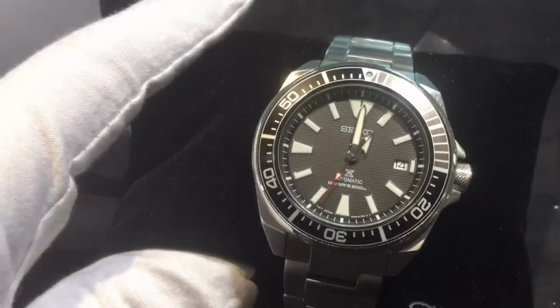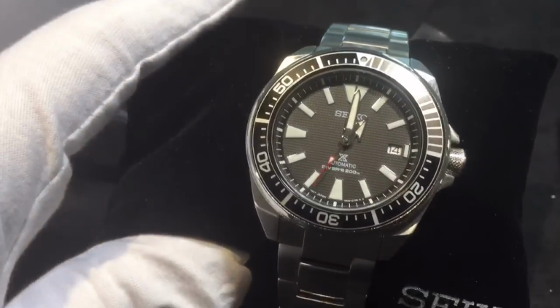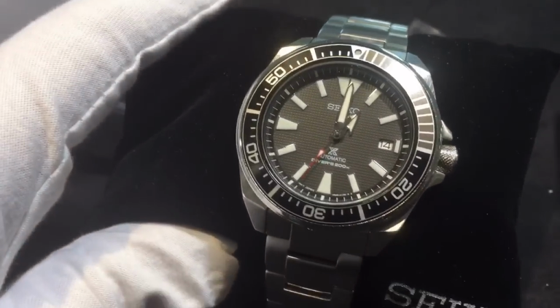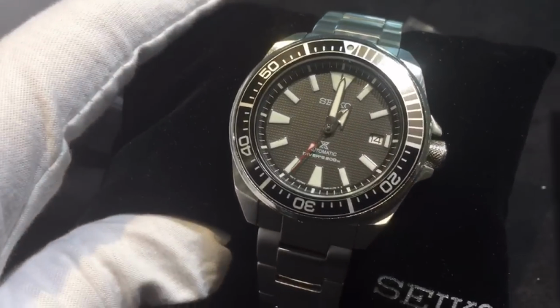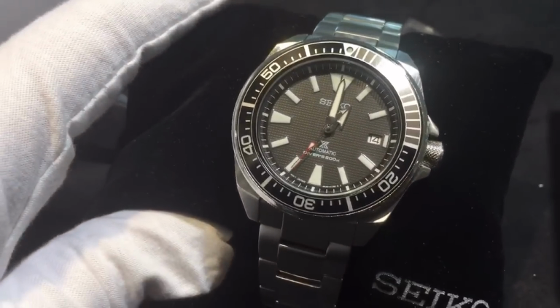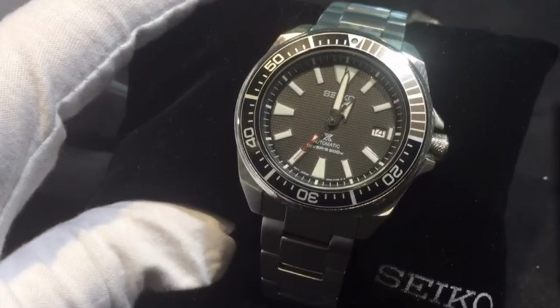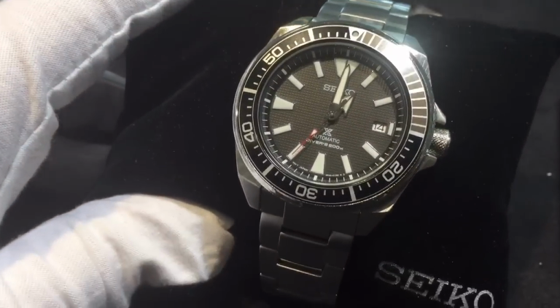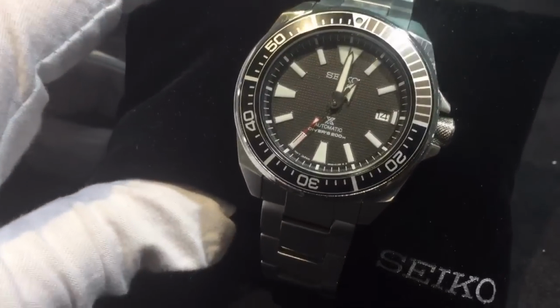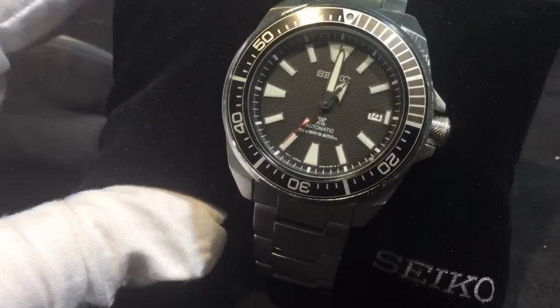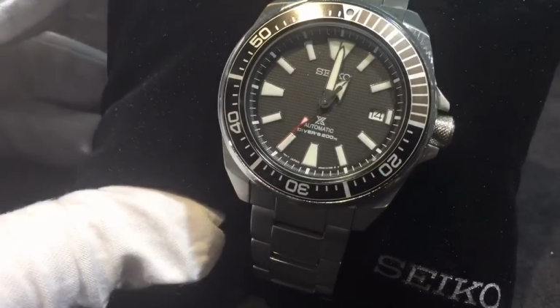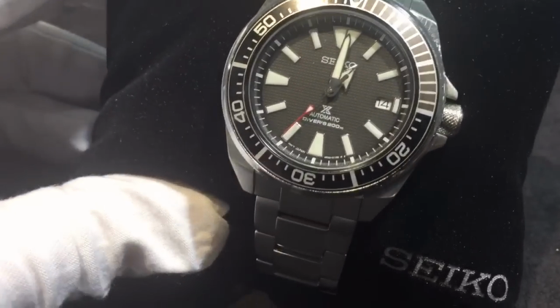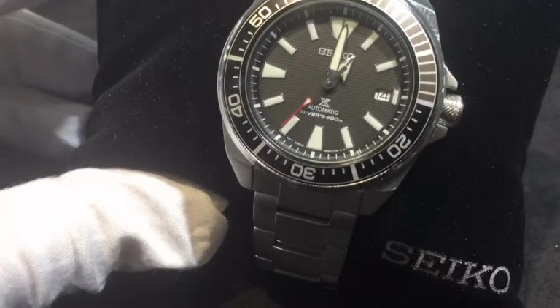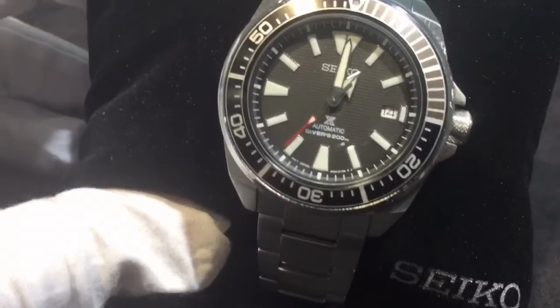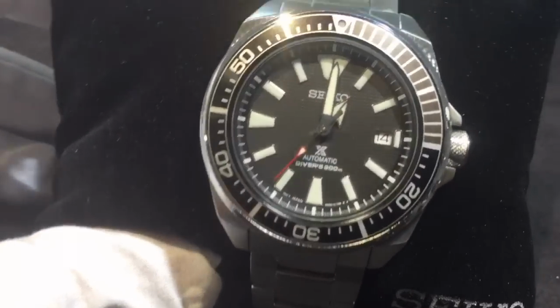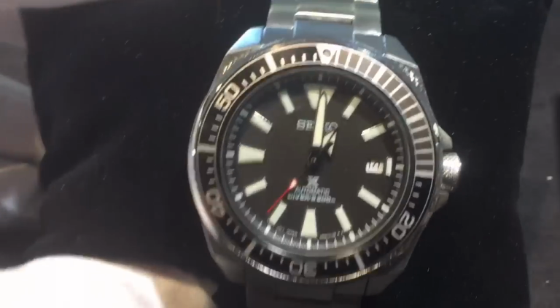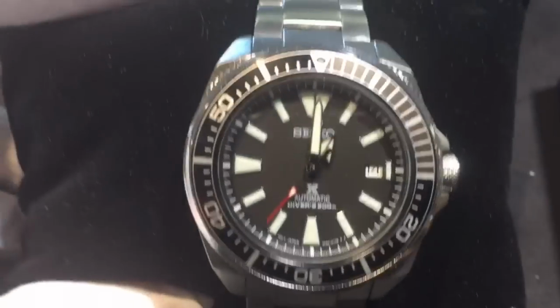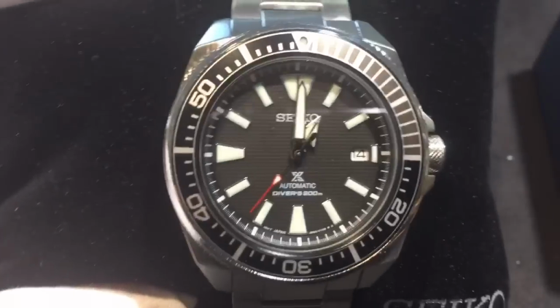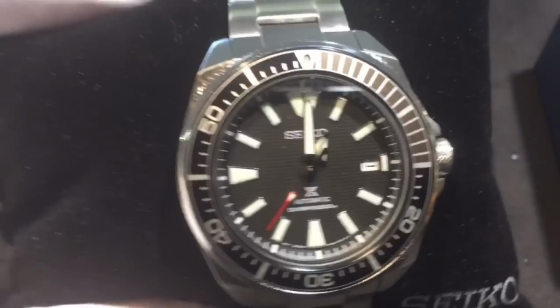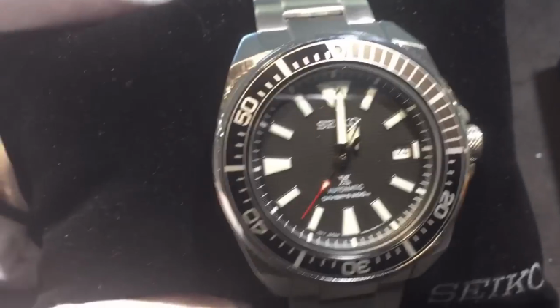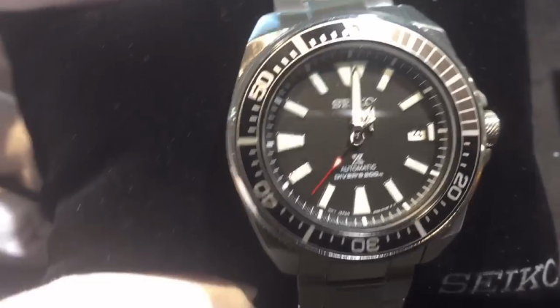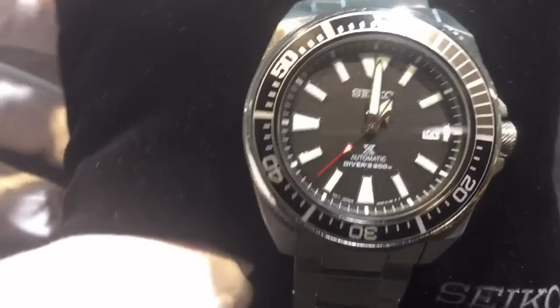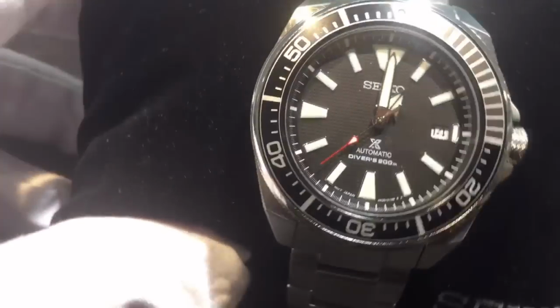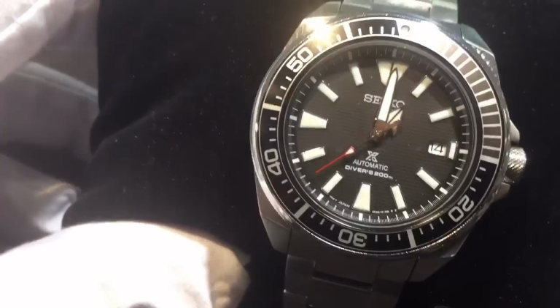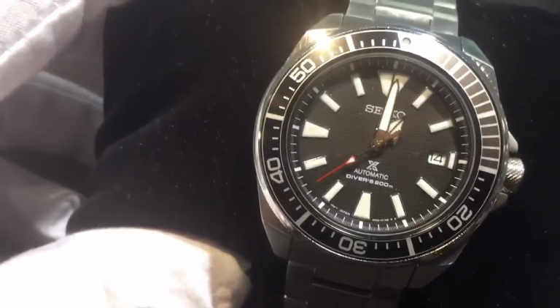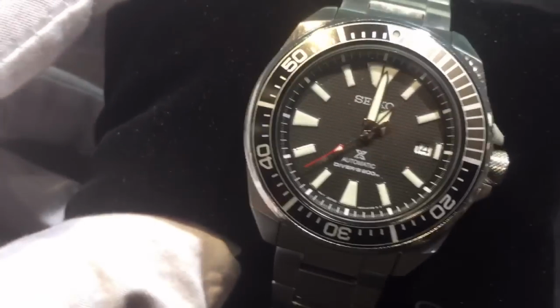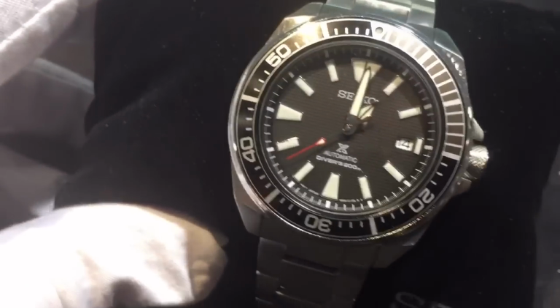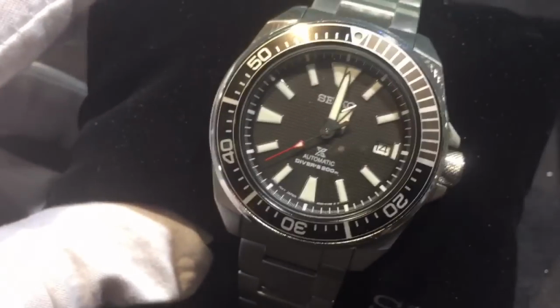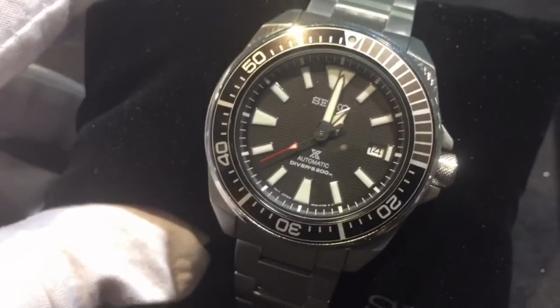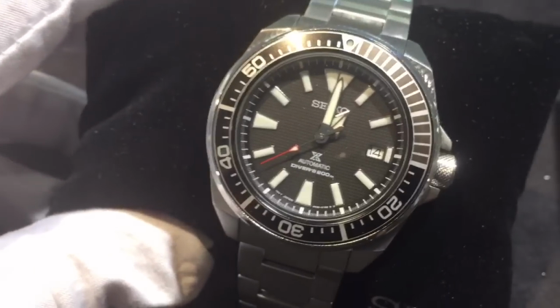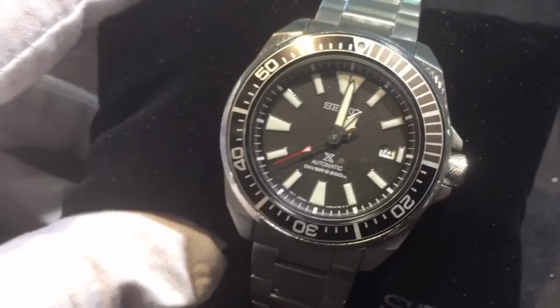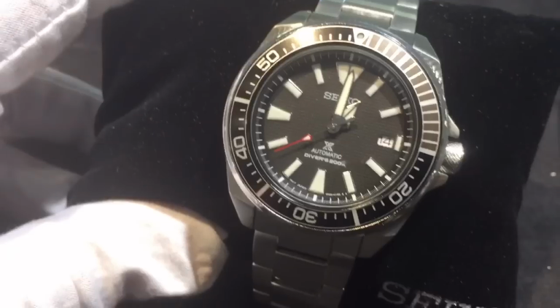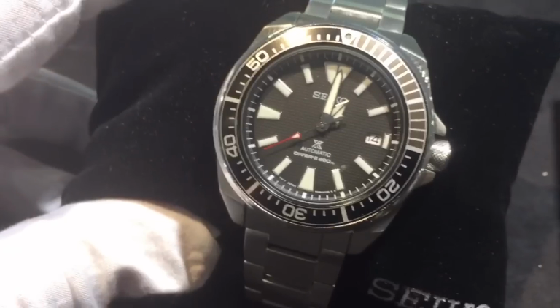Looks good if you wear a lot of silver jewelry. It's a good watch just to have — it kind of matches most anything.